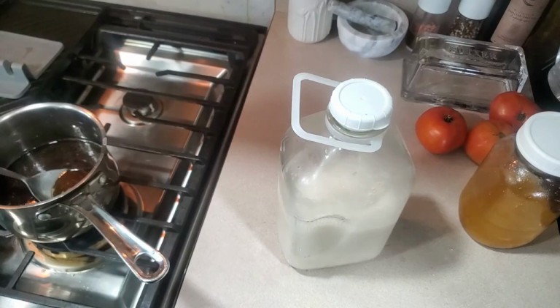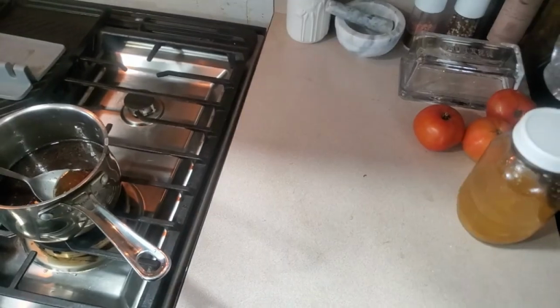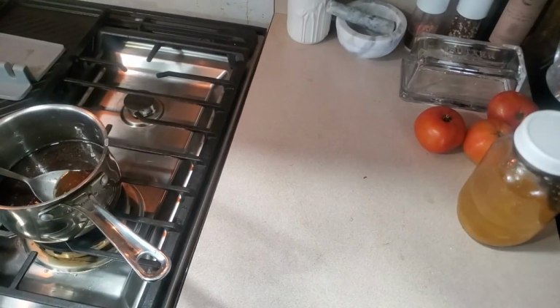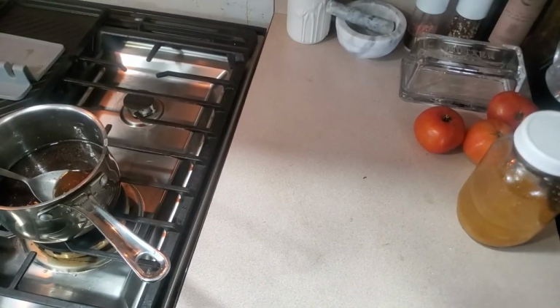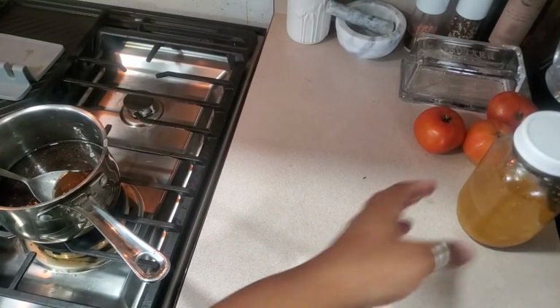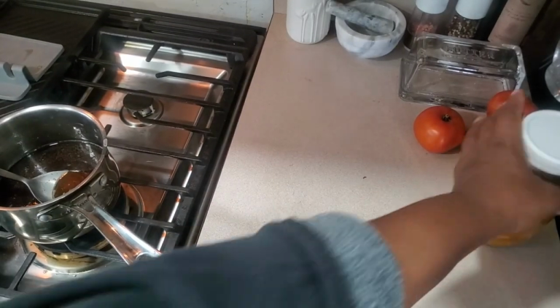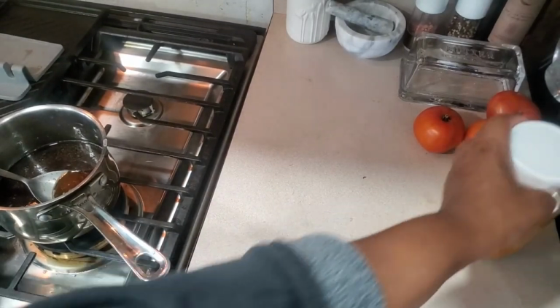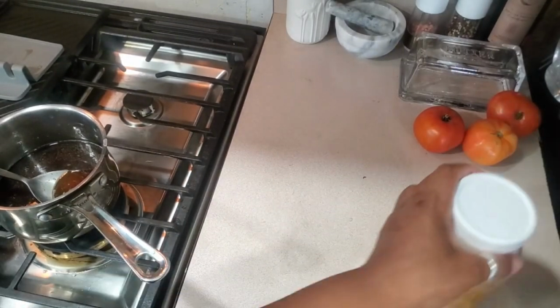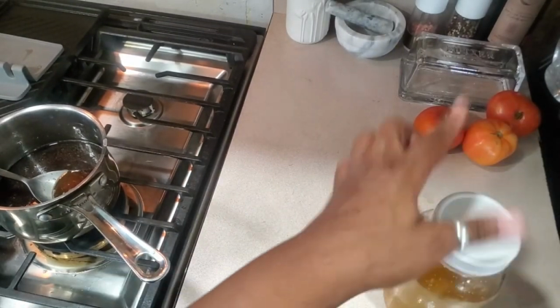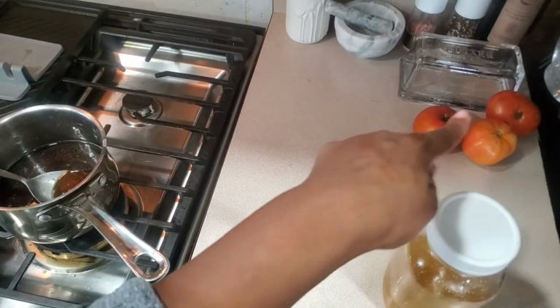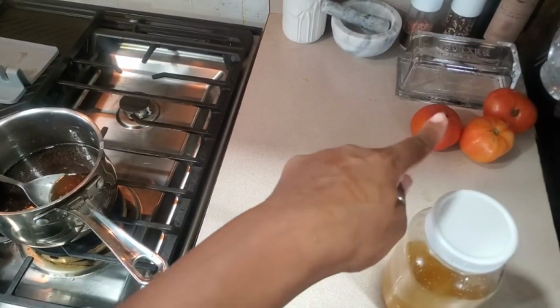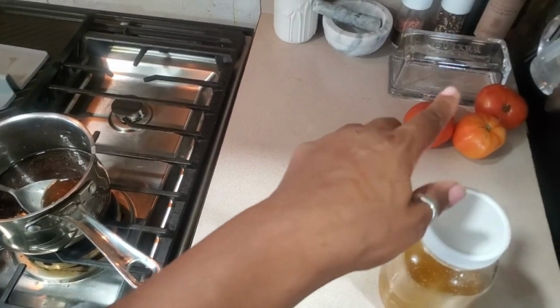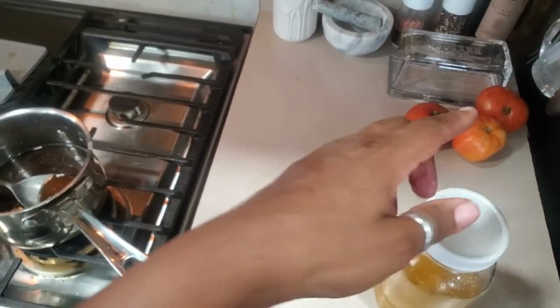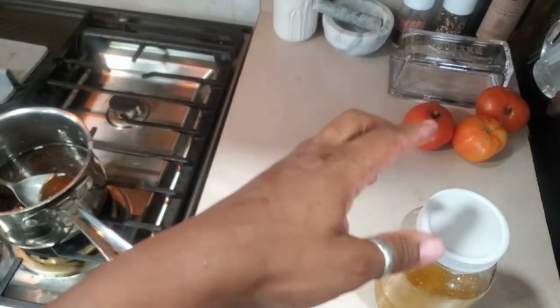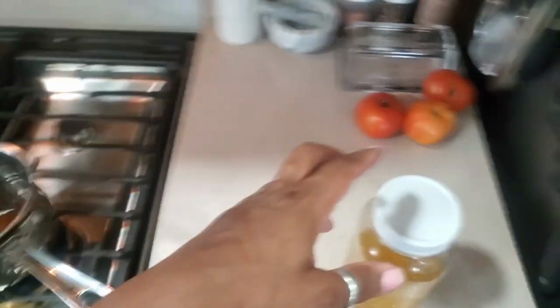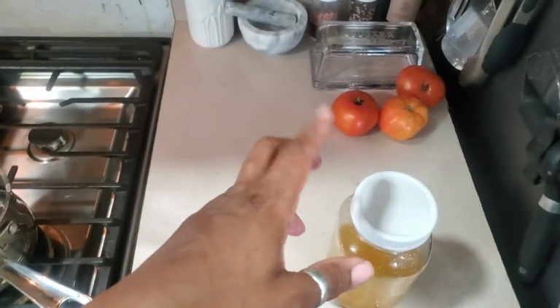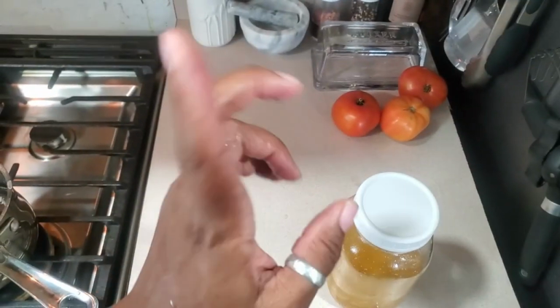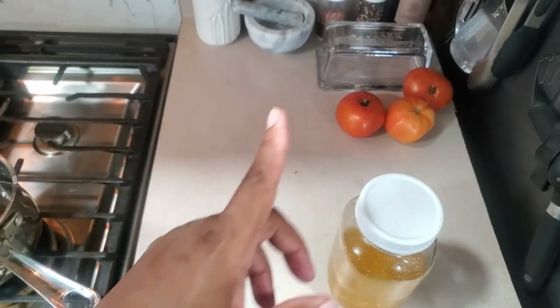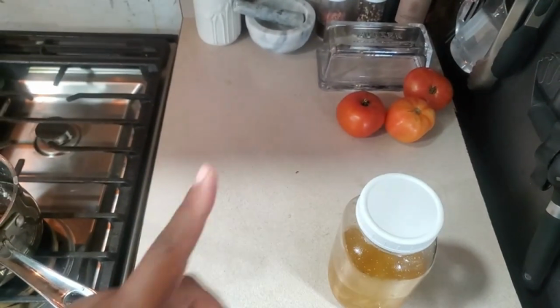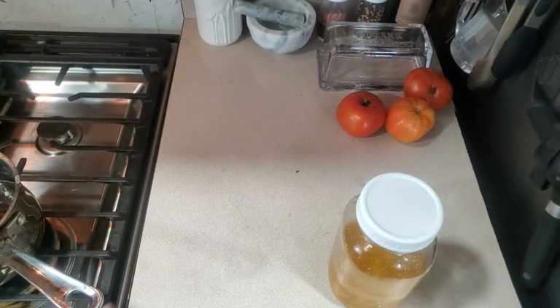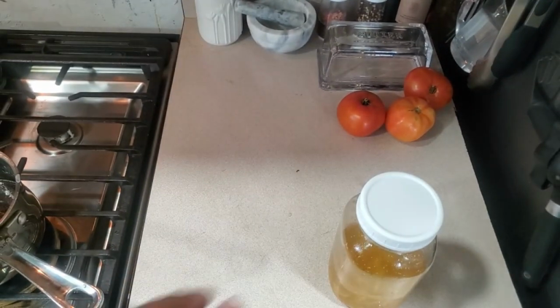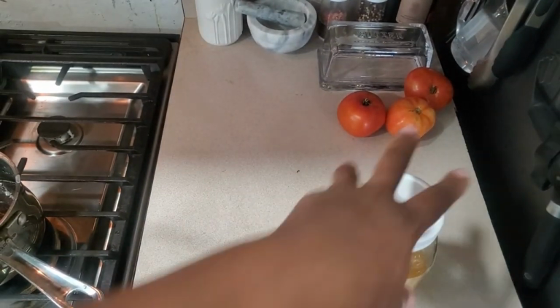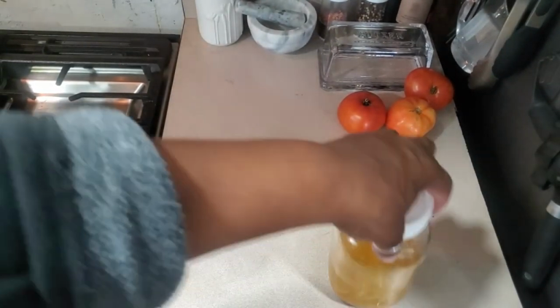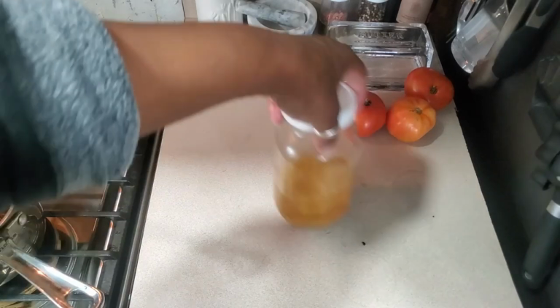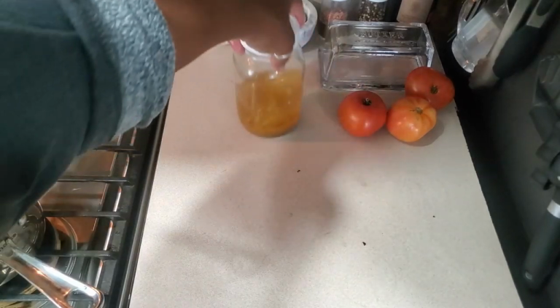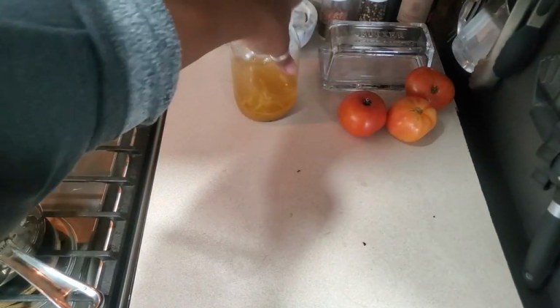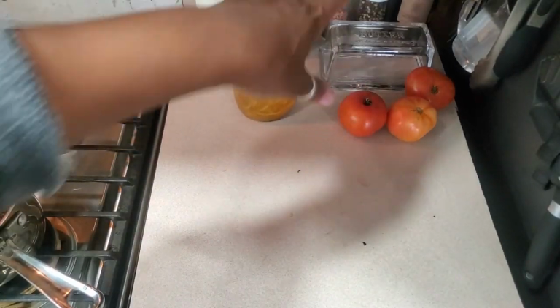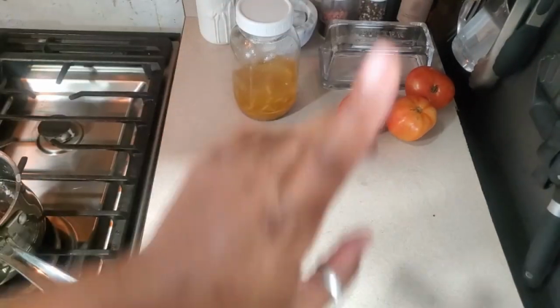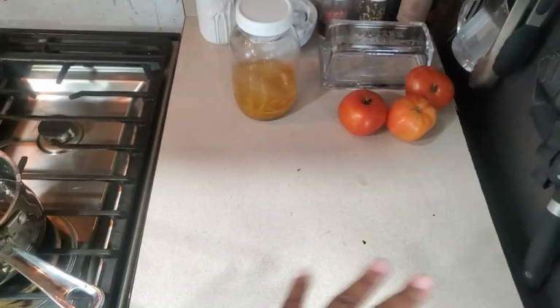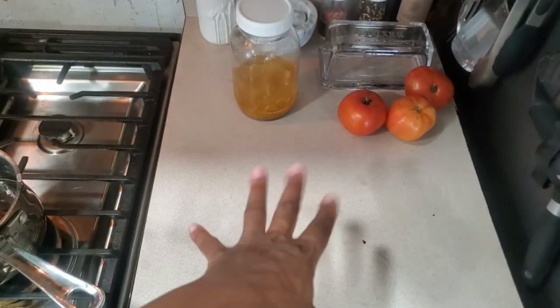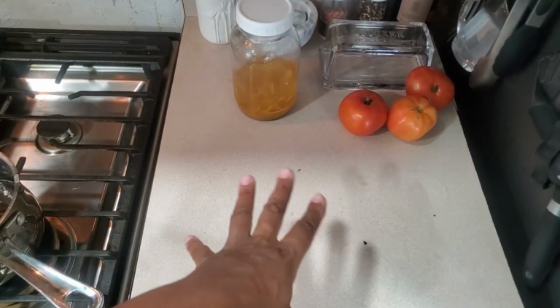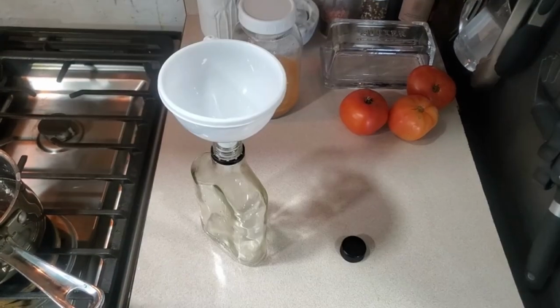Our next meal after the roasted potatoes is going to be some homemade tomato soup with grilled cheese sandwiches. So let me peel the eggs and clean this up.